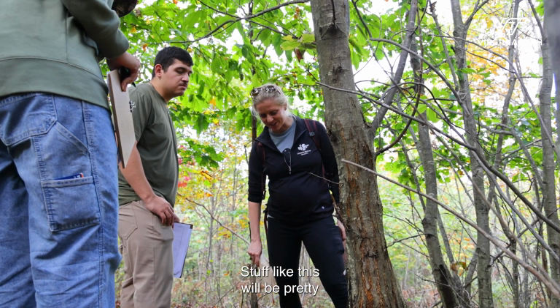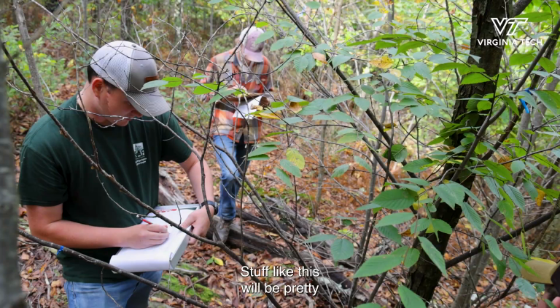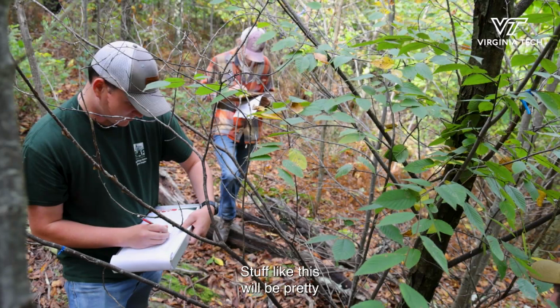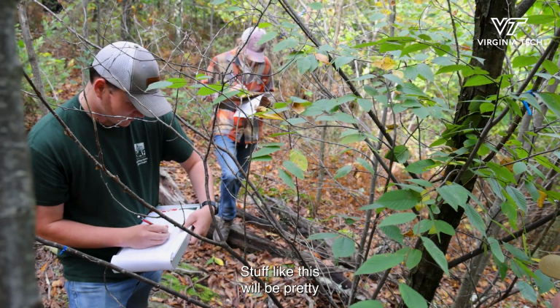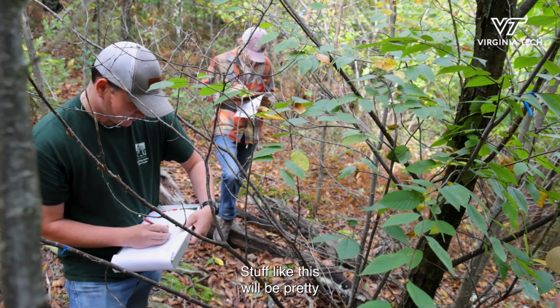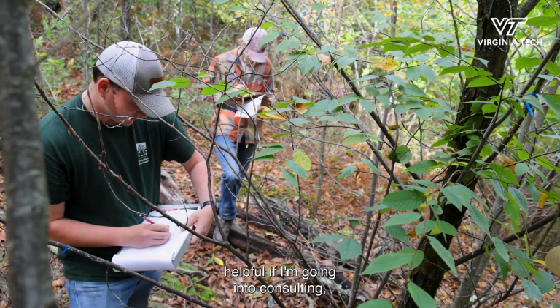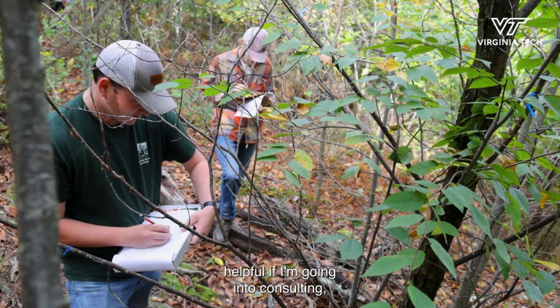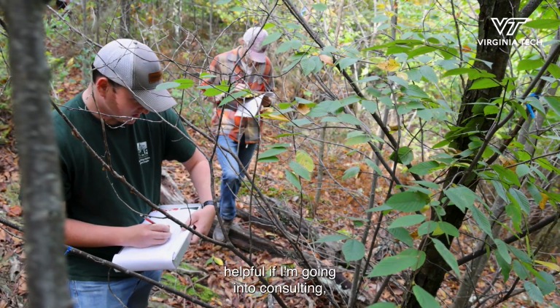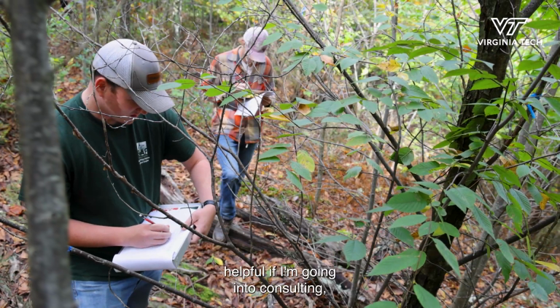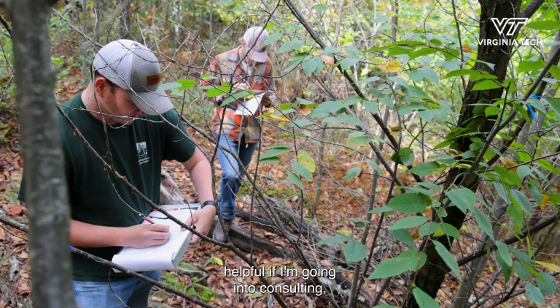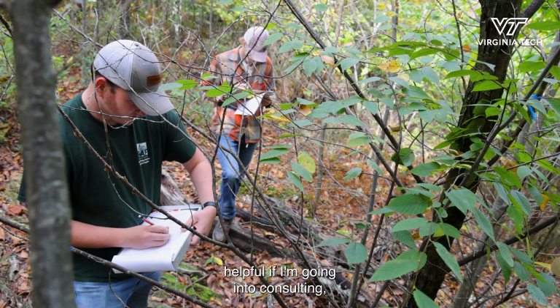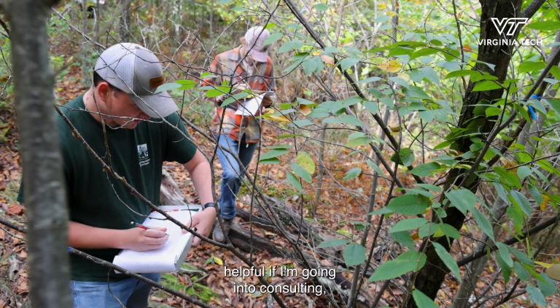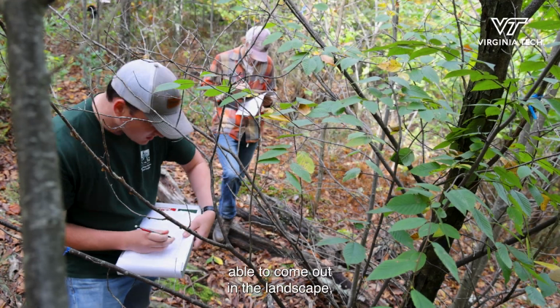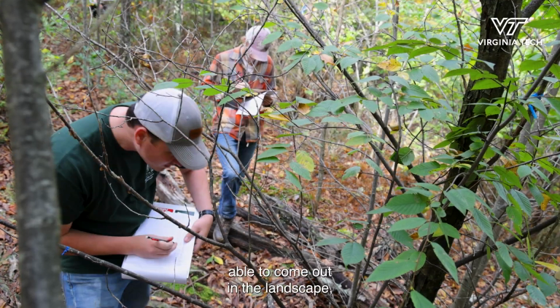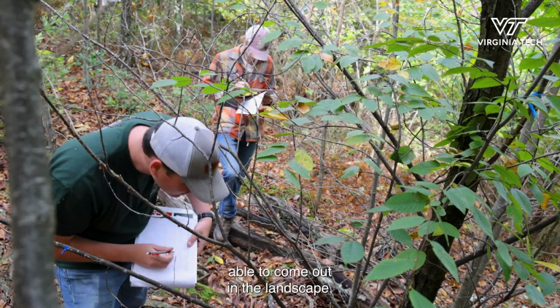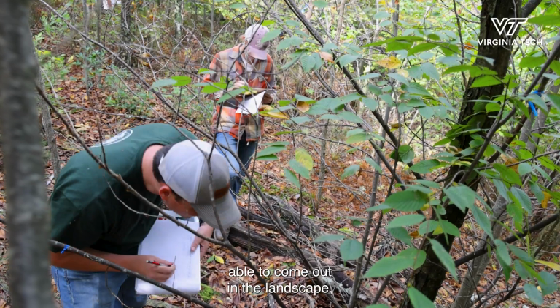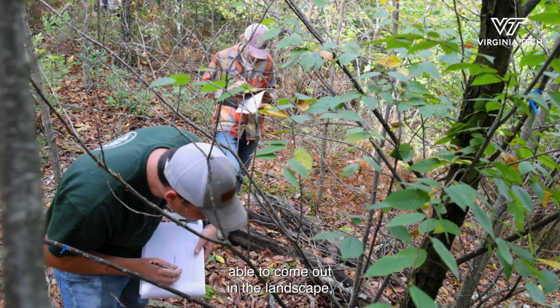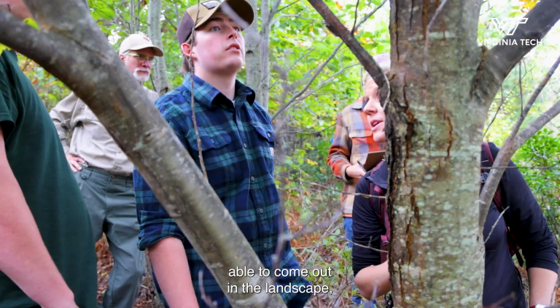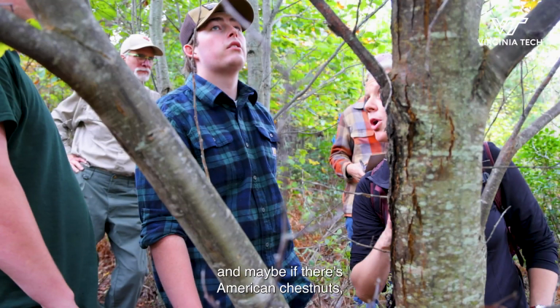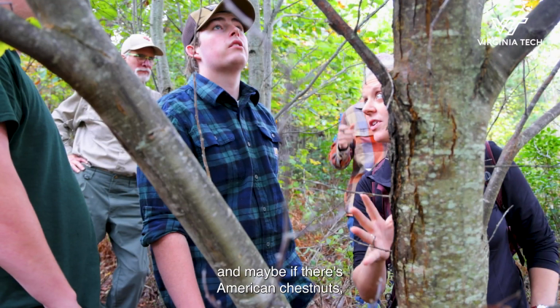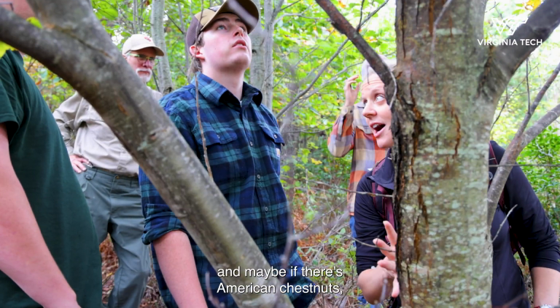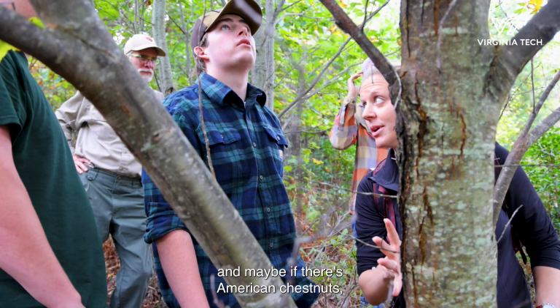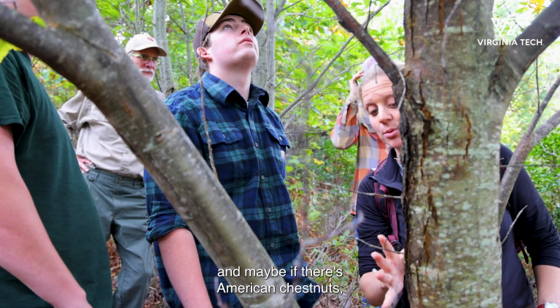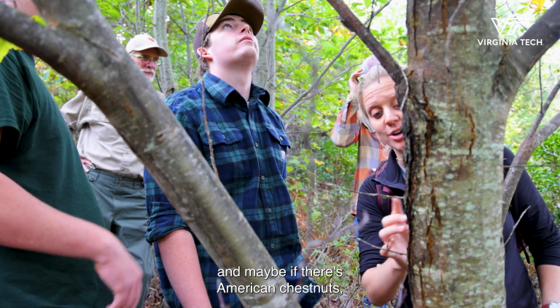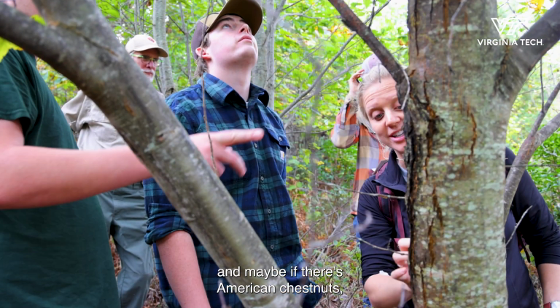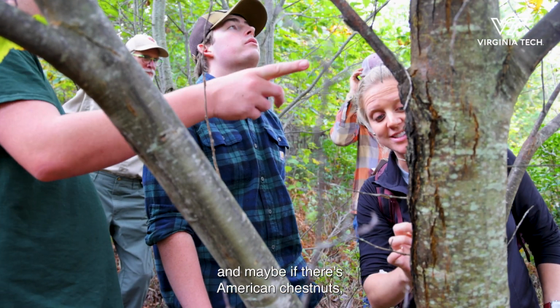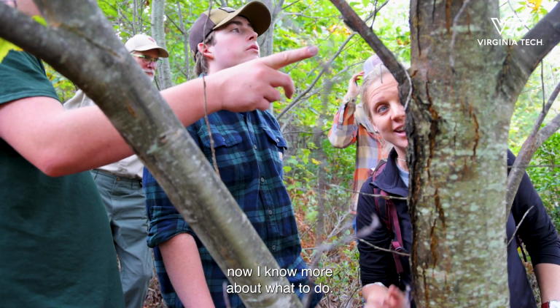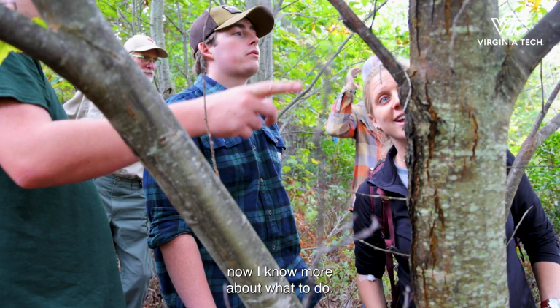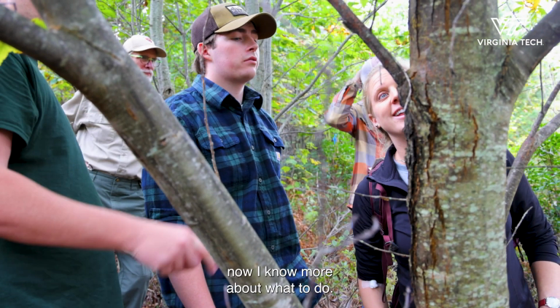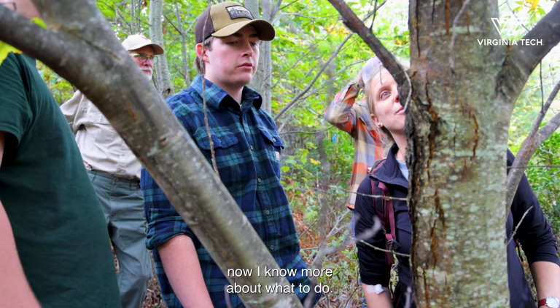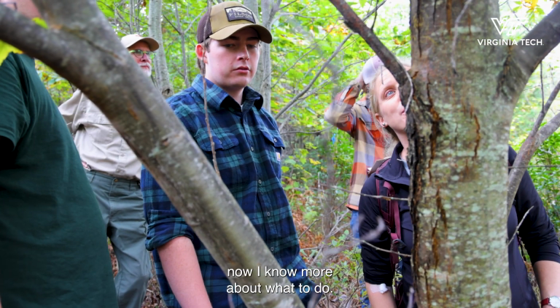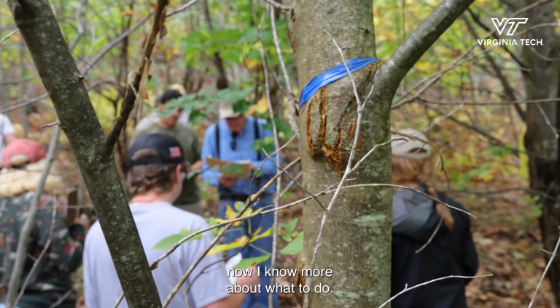Stuff like this will be pretty helpful if I'm going into consulting — being able to come out into the landscape, and if there are American chestnuts, now I know more about what to do.